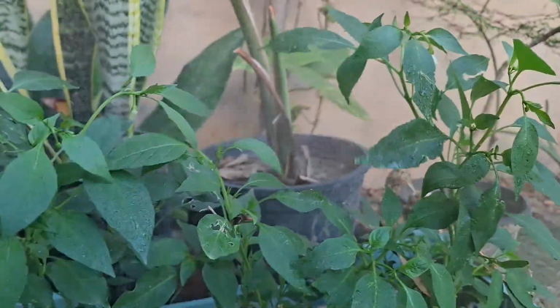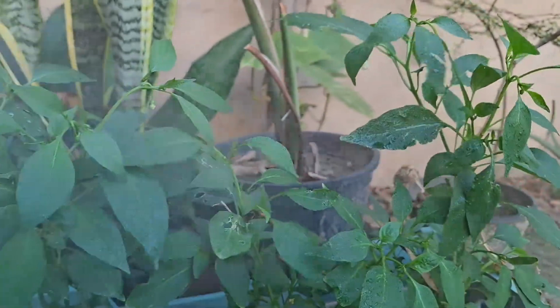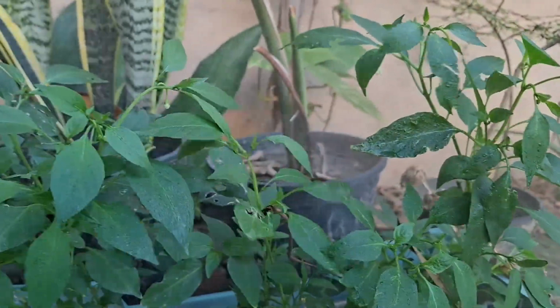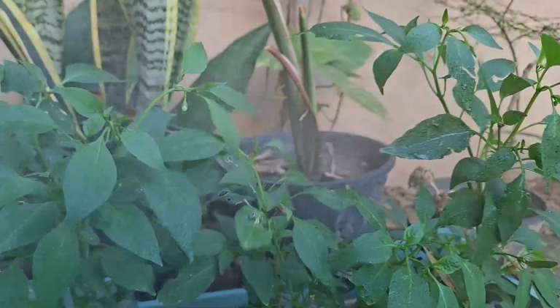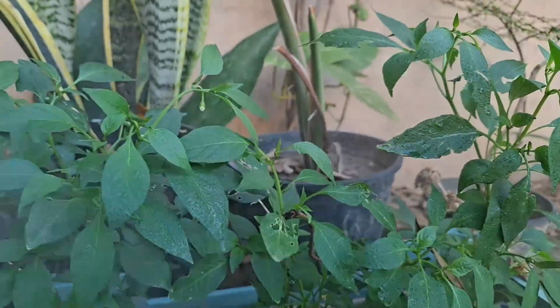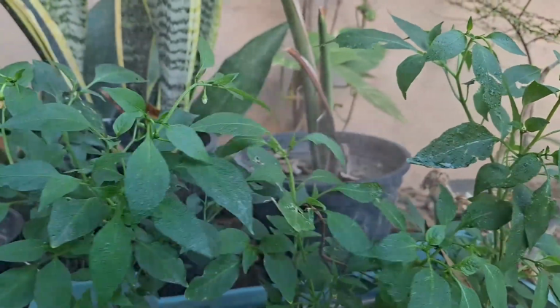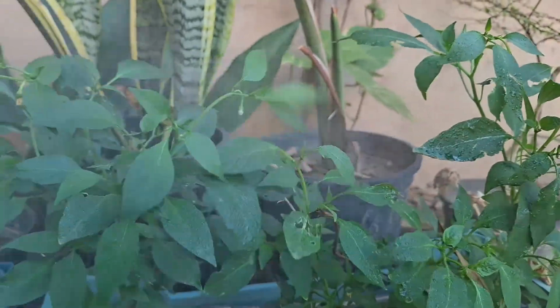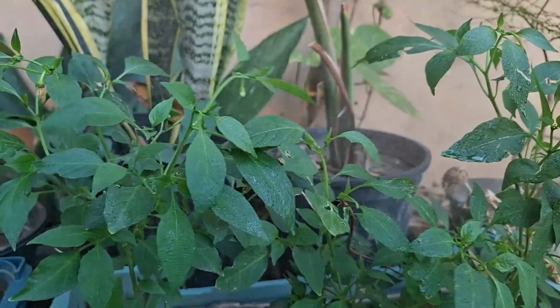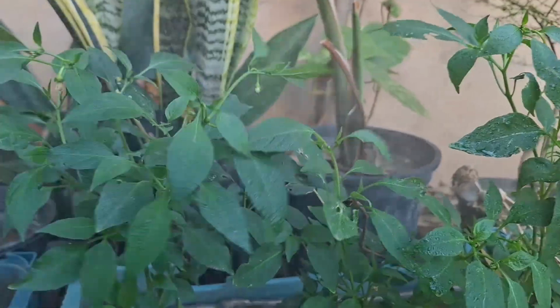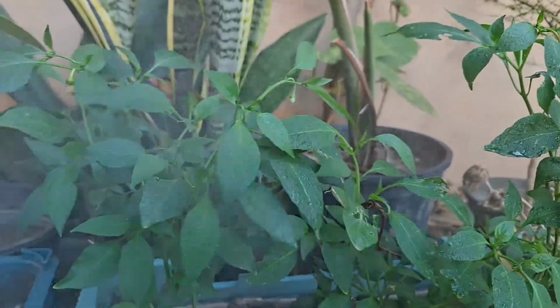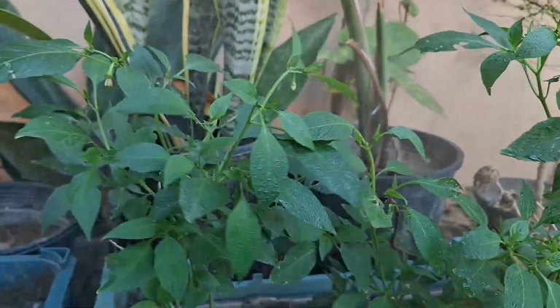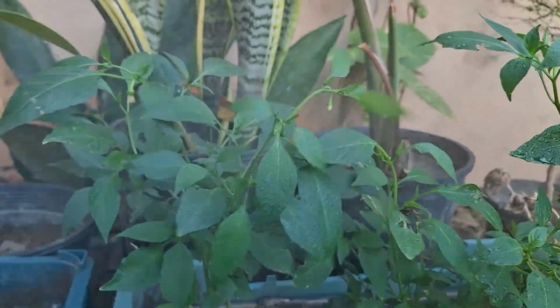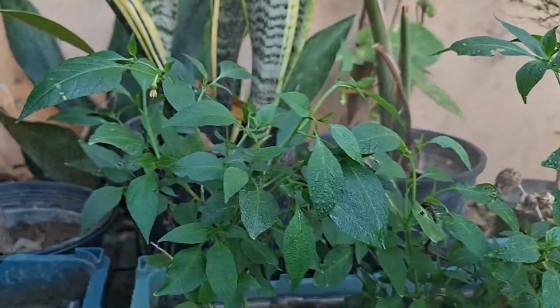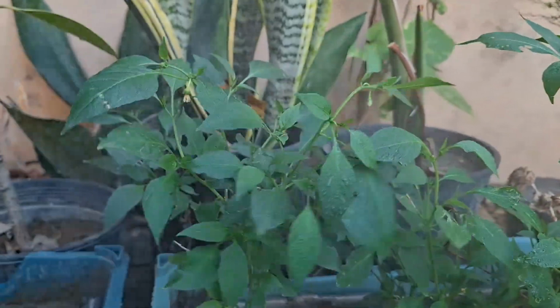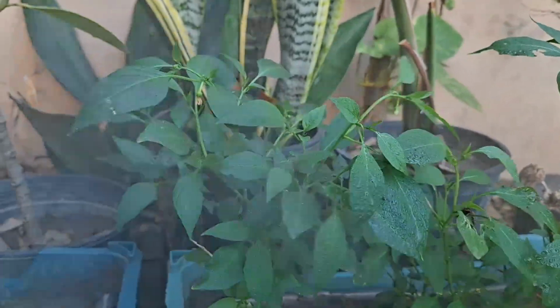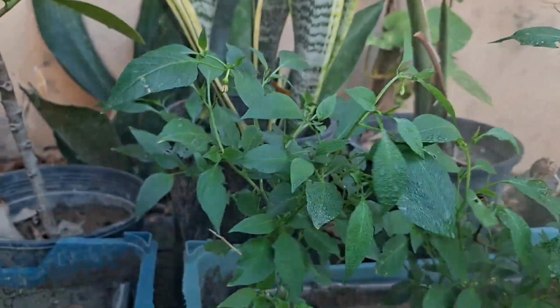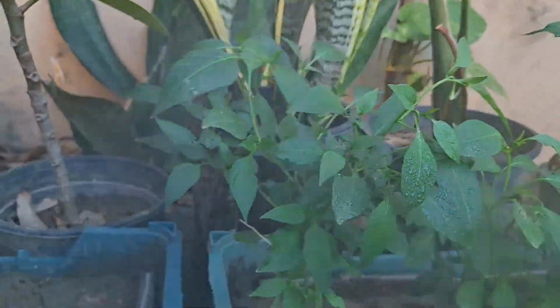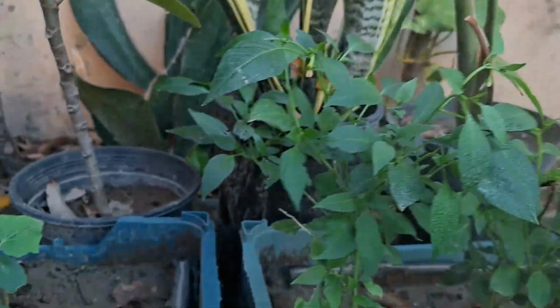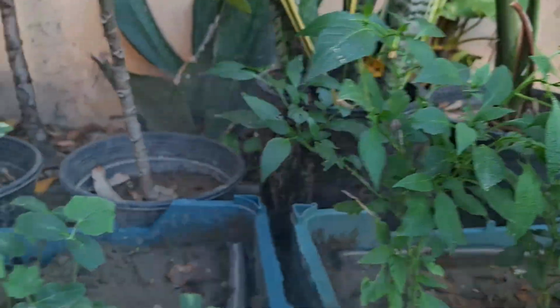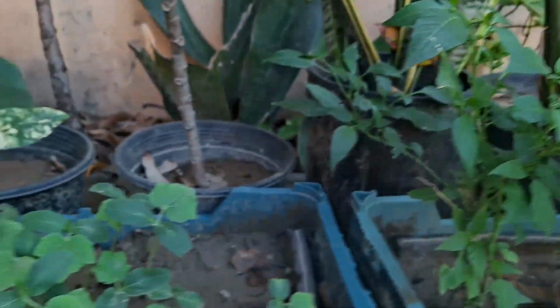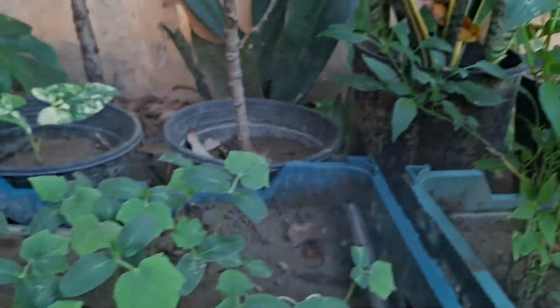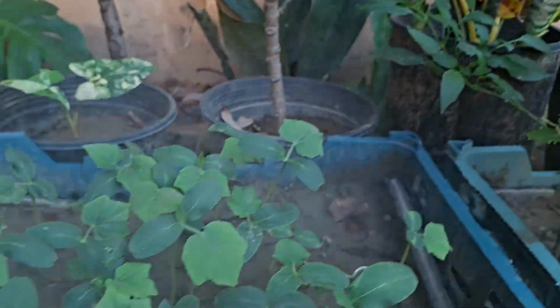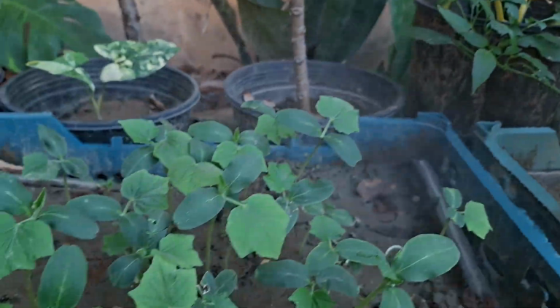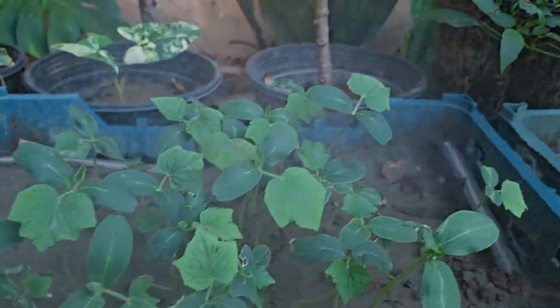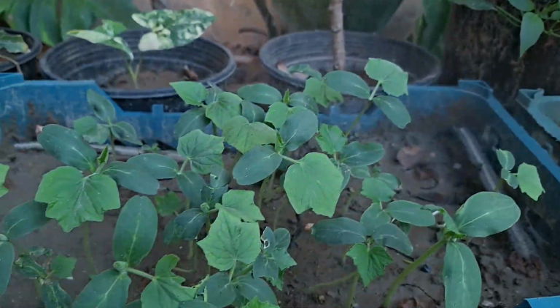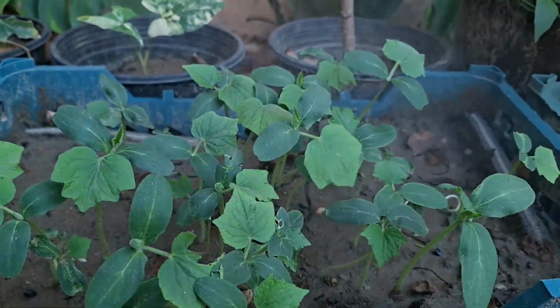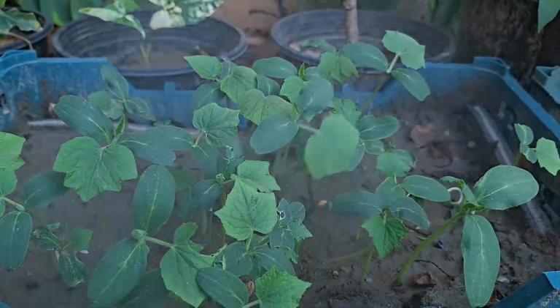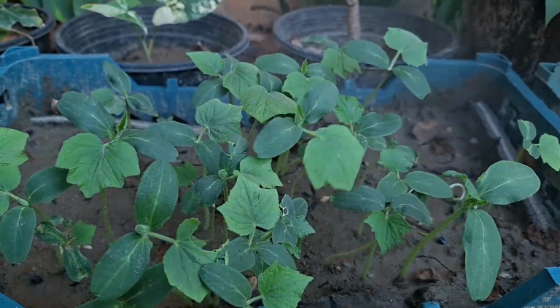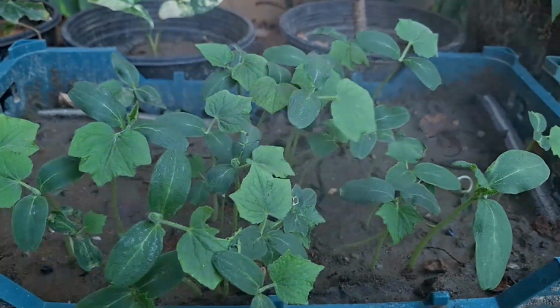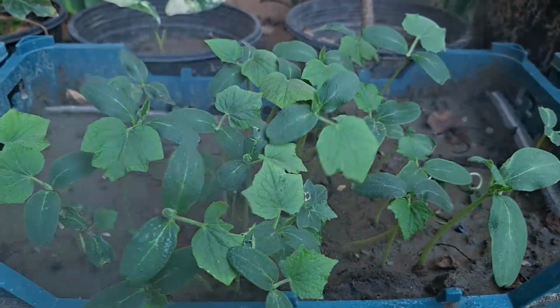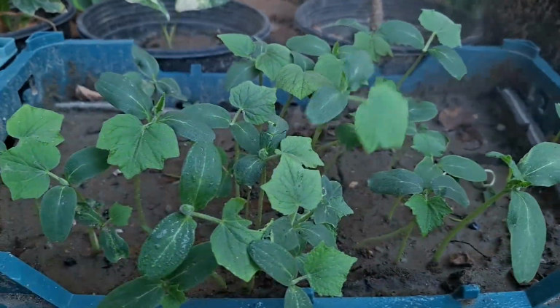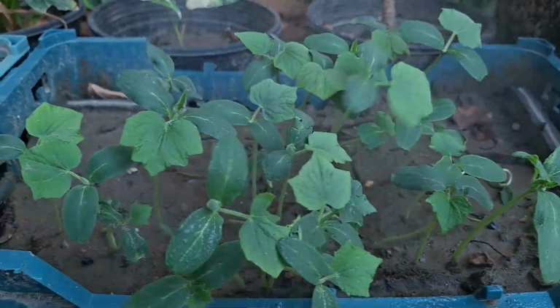This isn't just a boost — it's a low-cost, sustainable way to fertilize your garden without harming your plants or the soil.